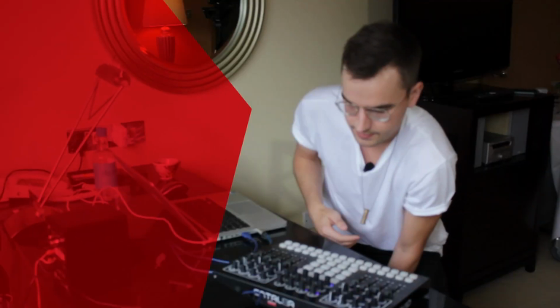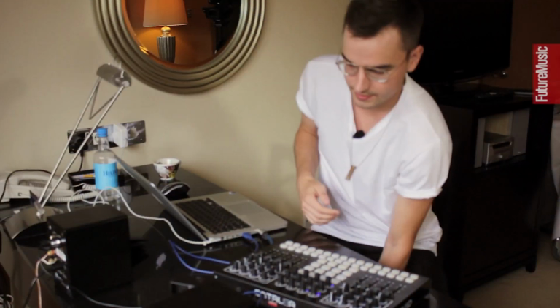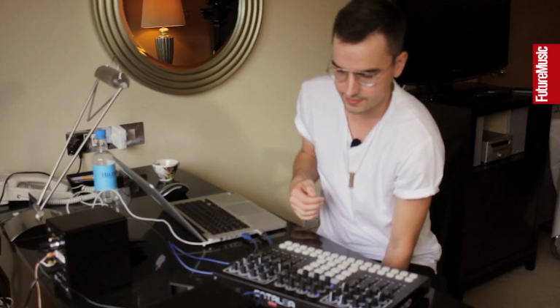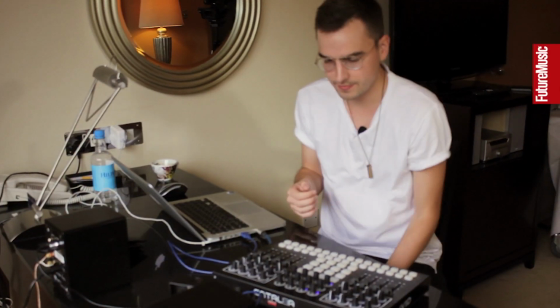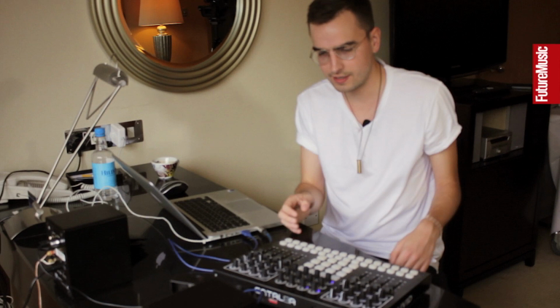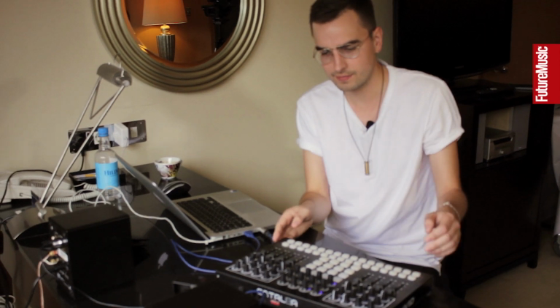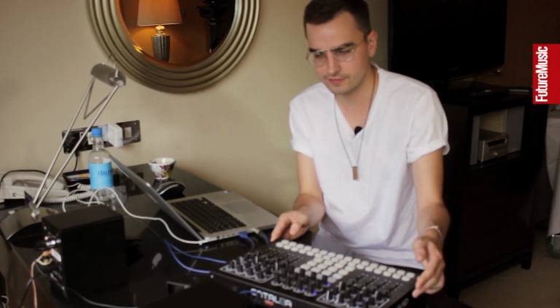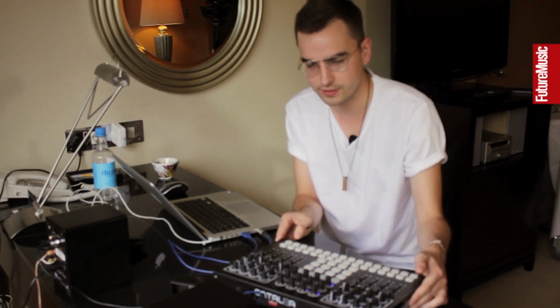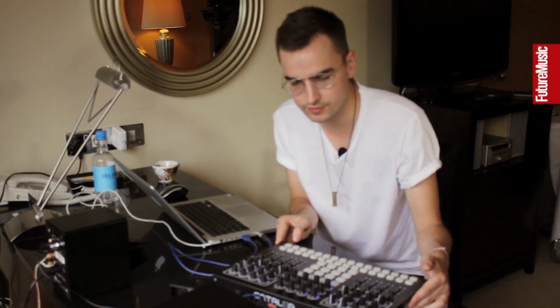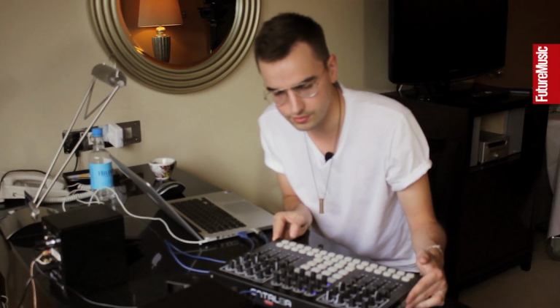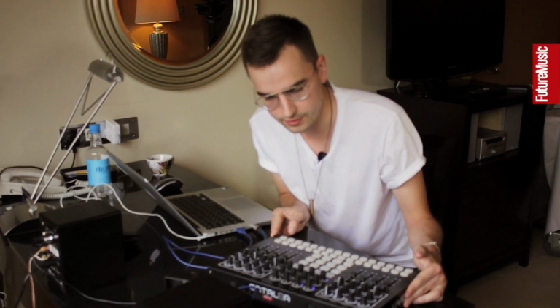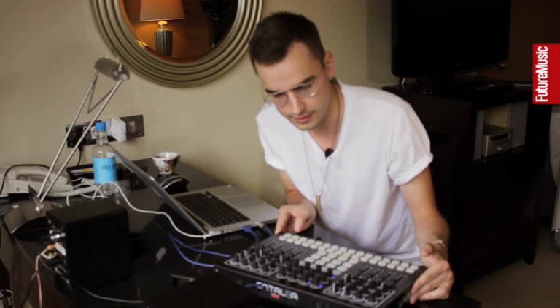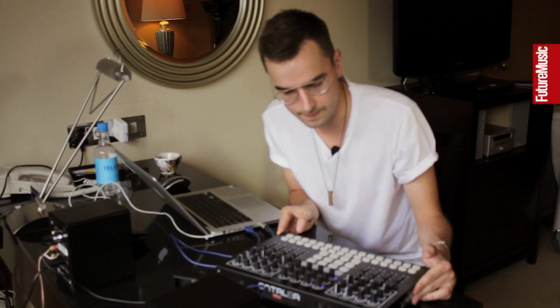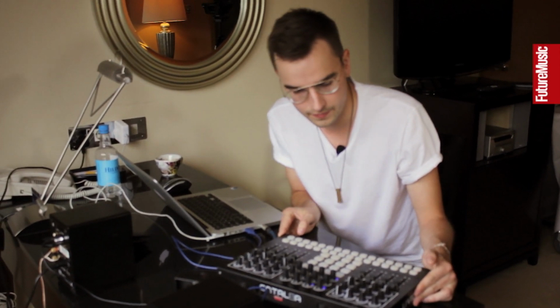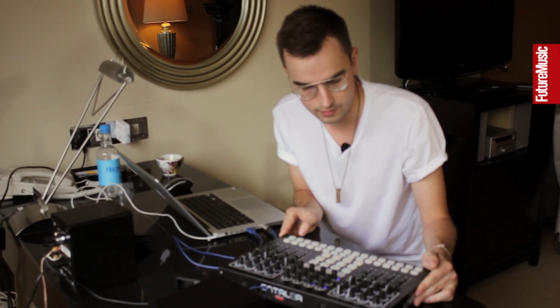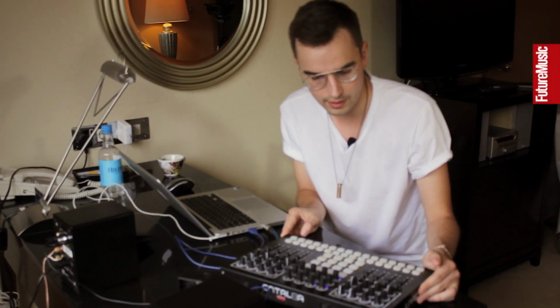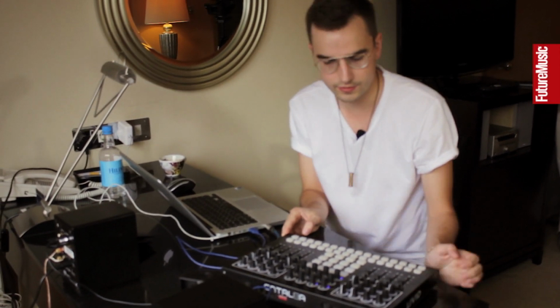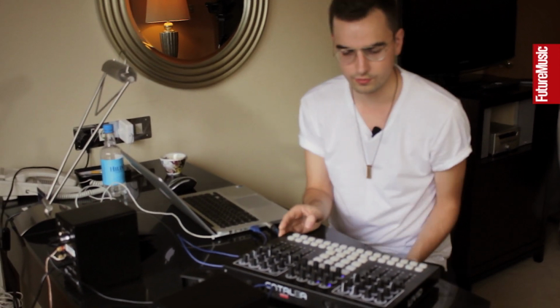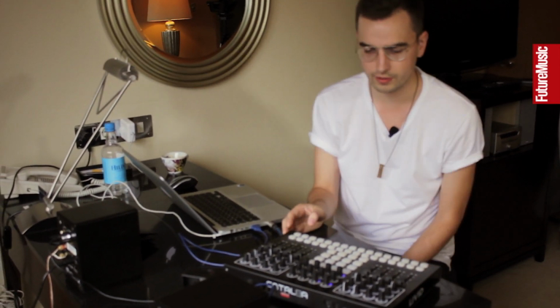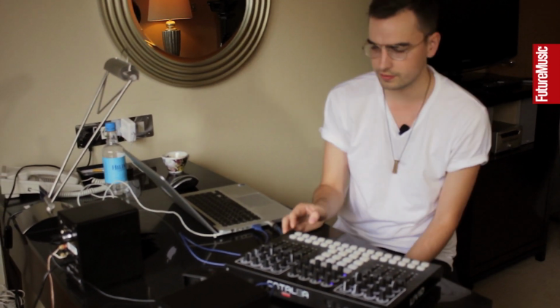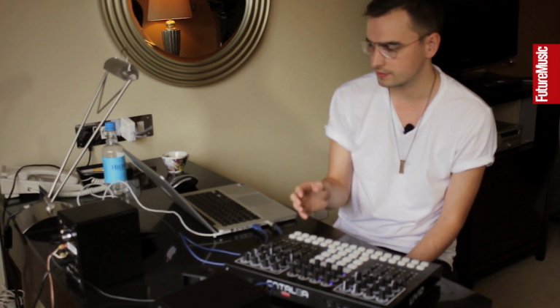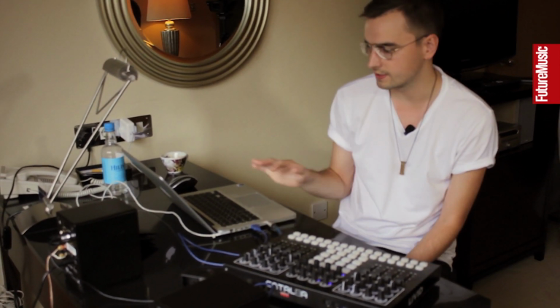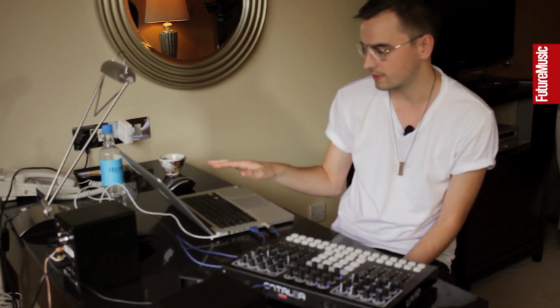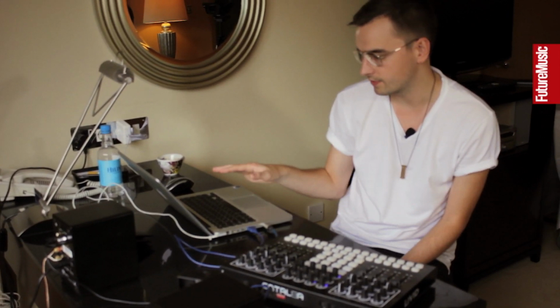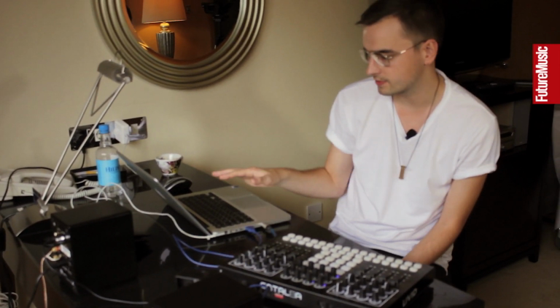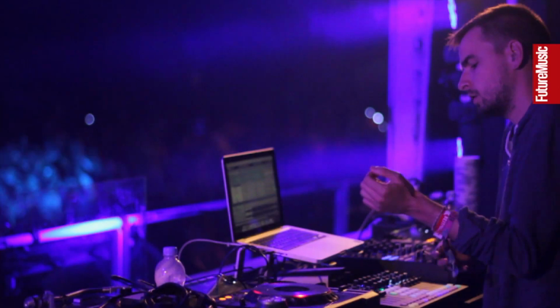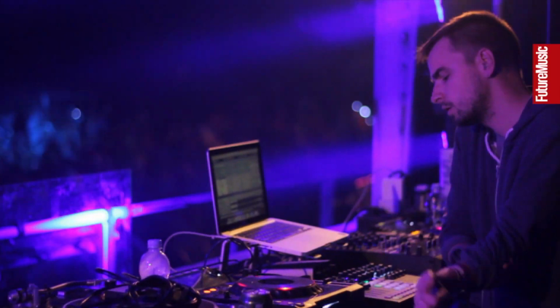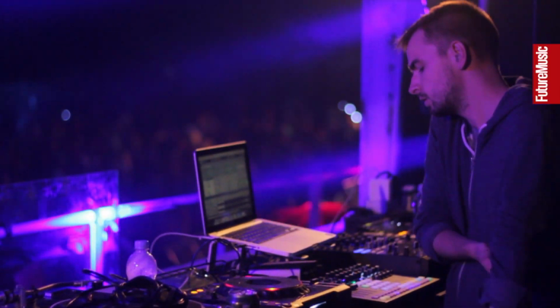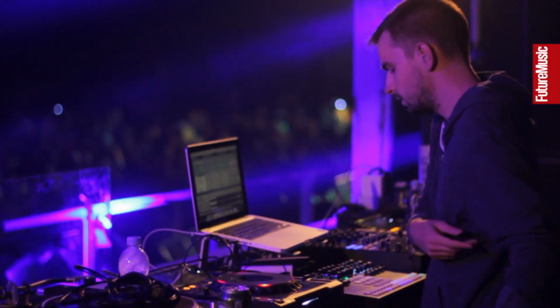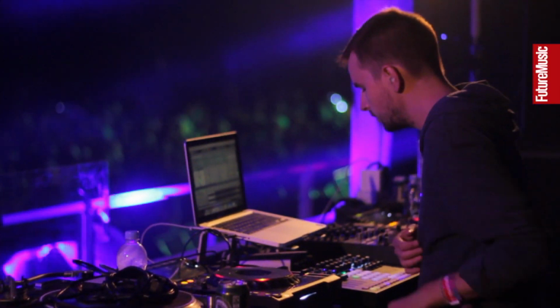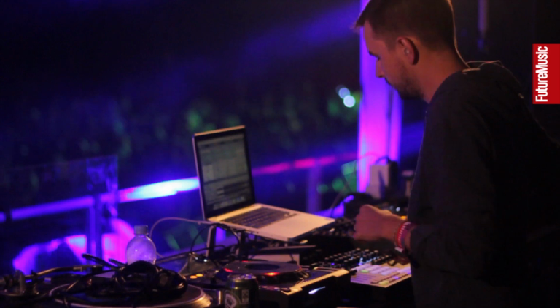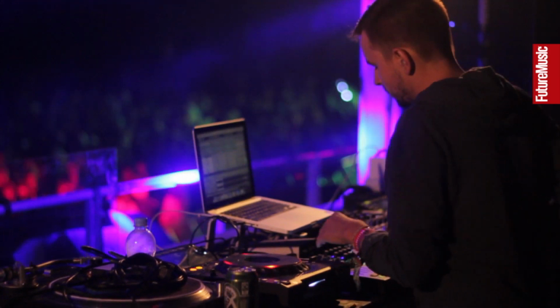This is my LiVid controller. I use Ableton for my live sets.